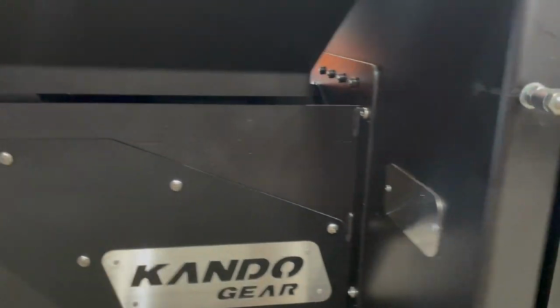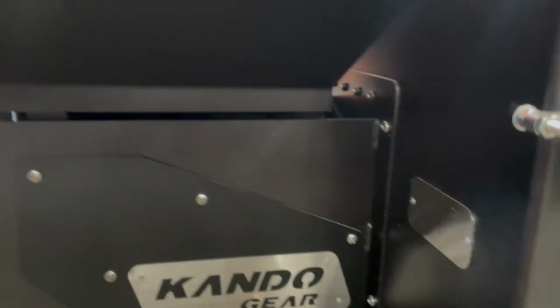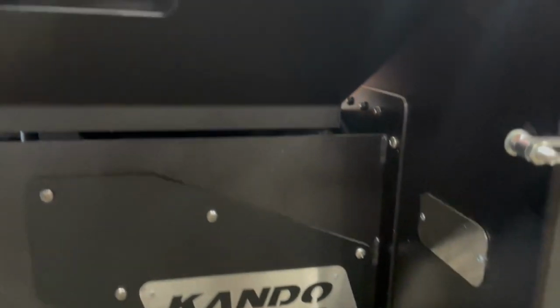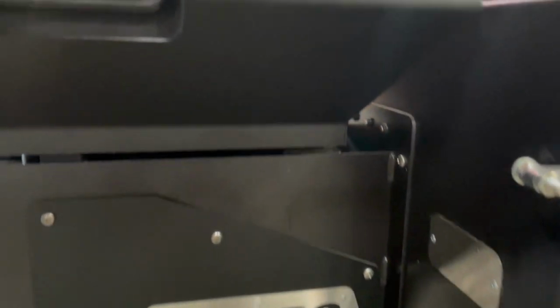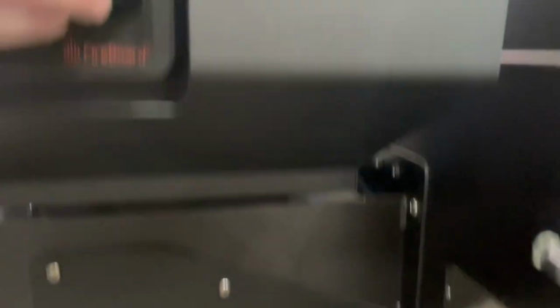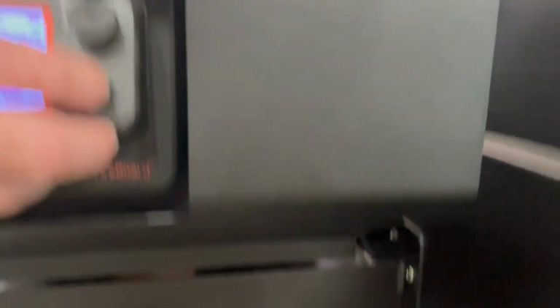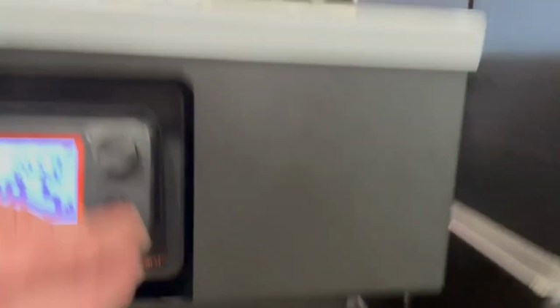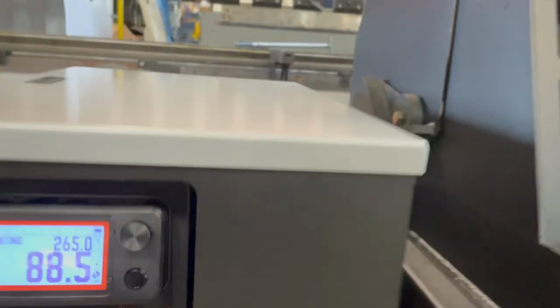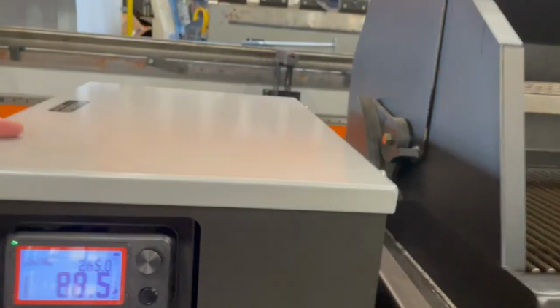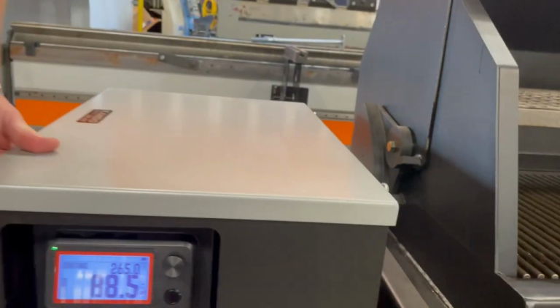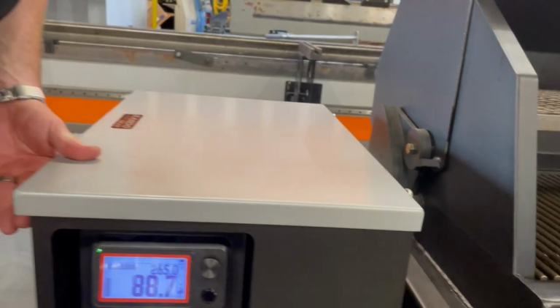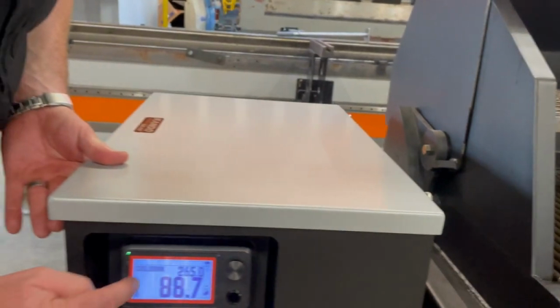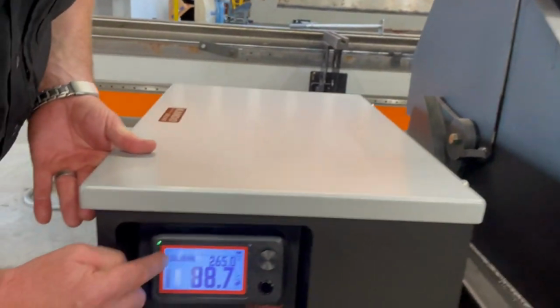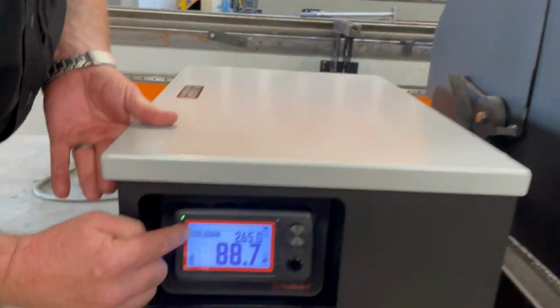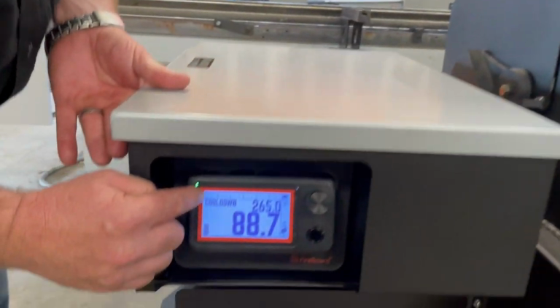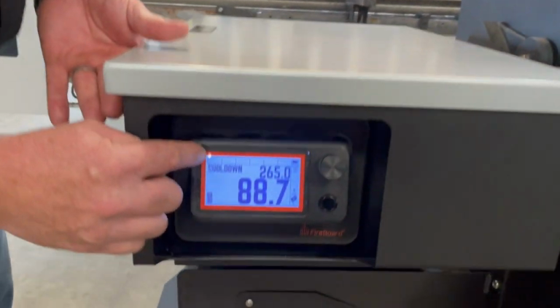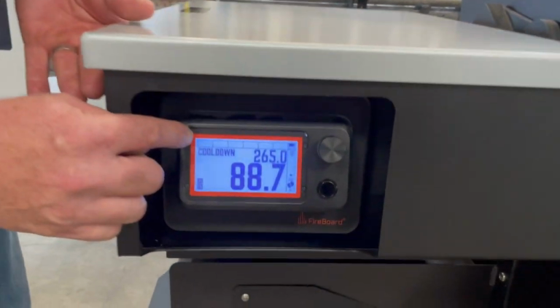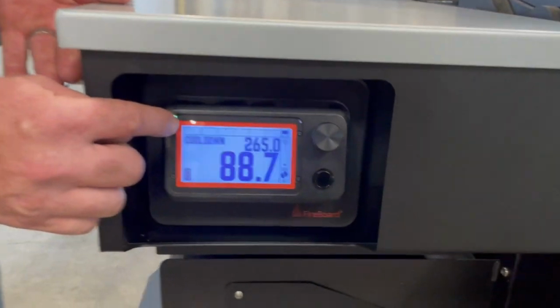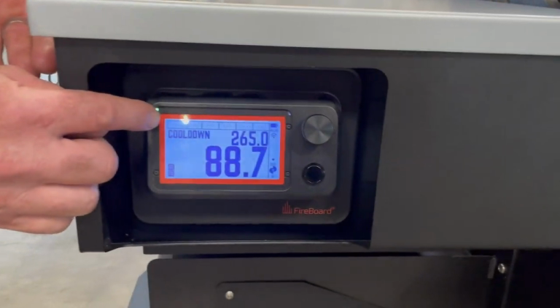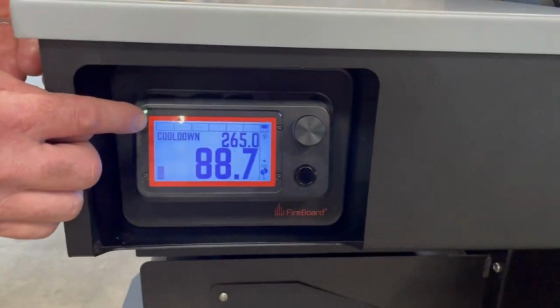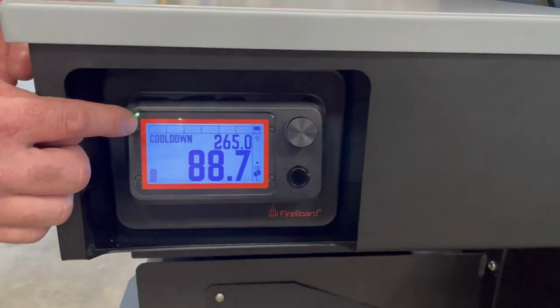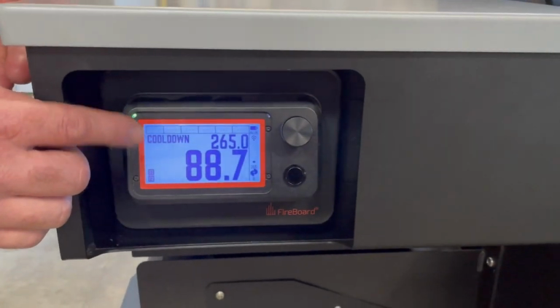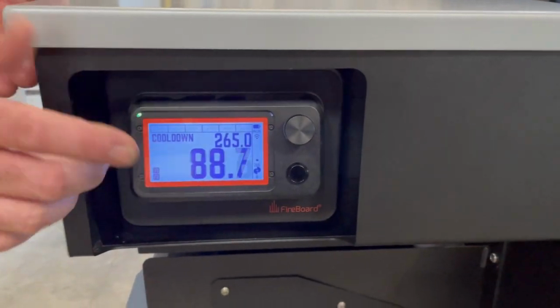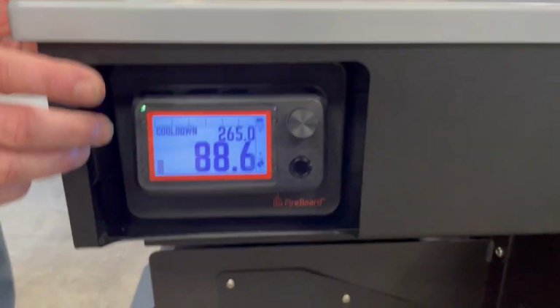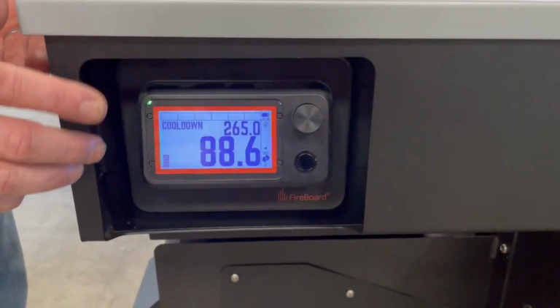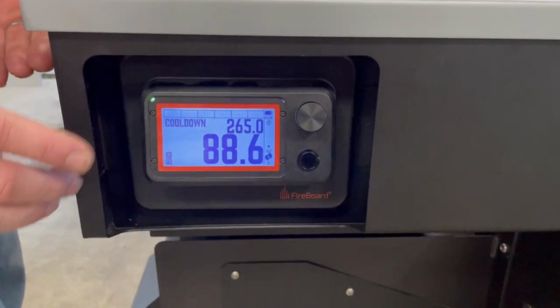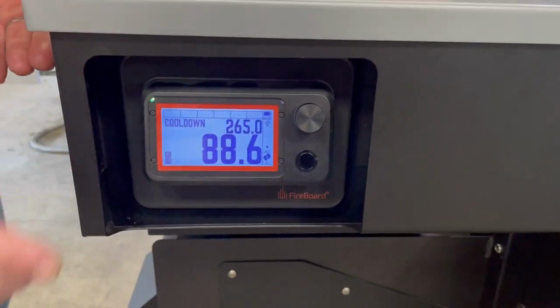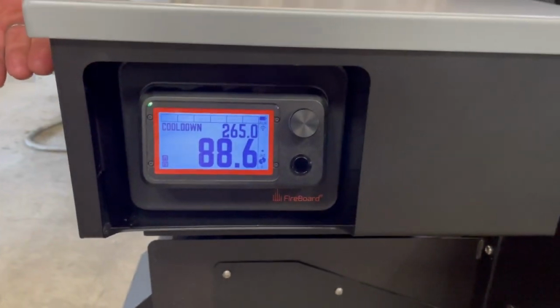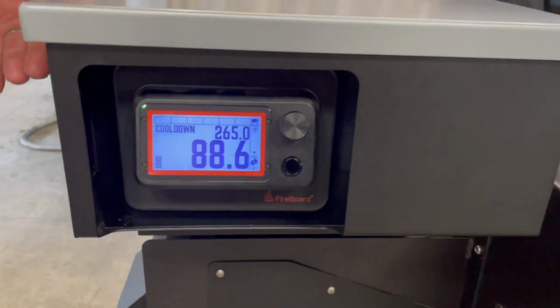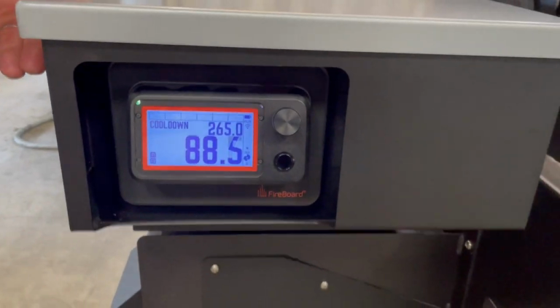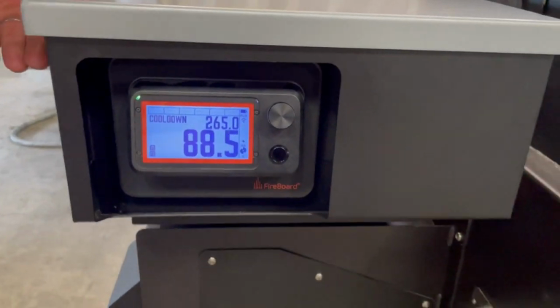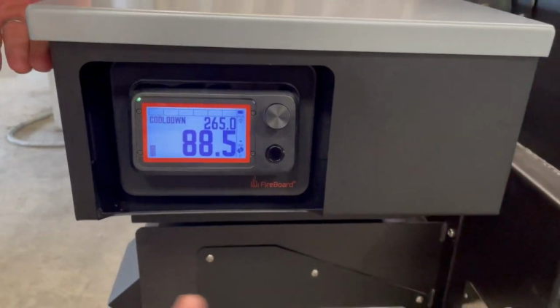You would then turn your controller down to cool down. It'll run for 15 more minutes.